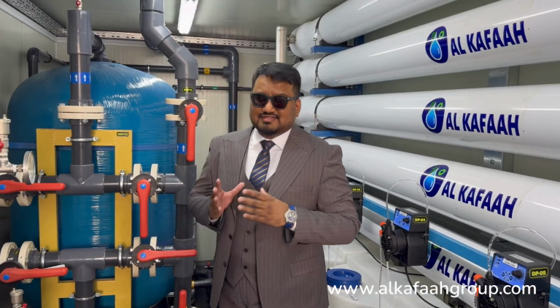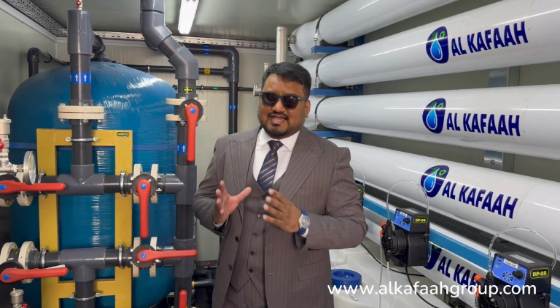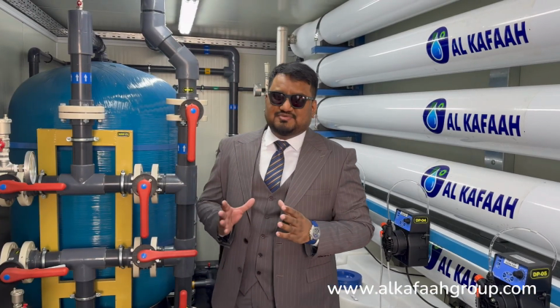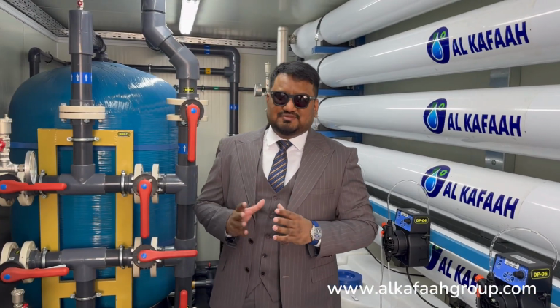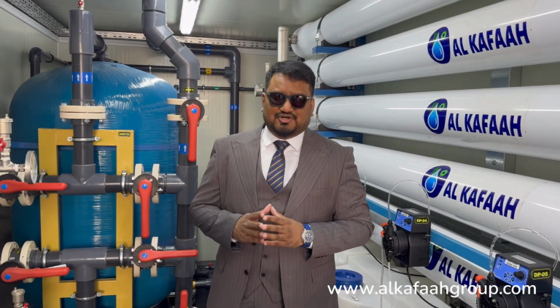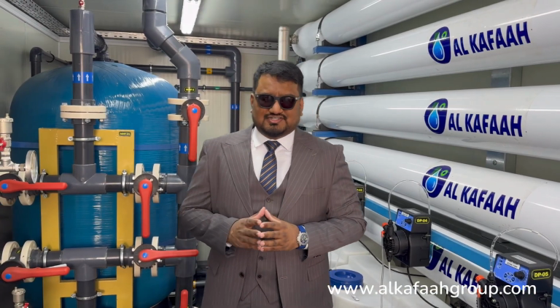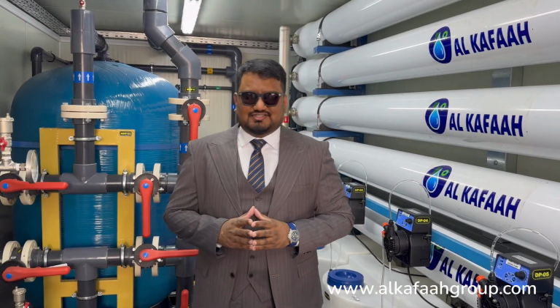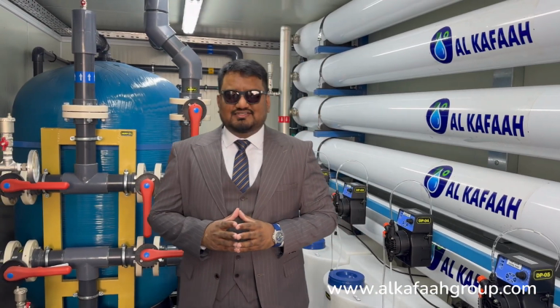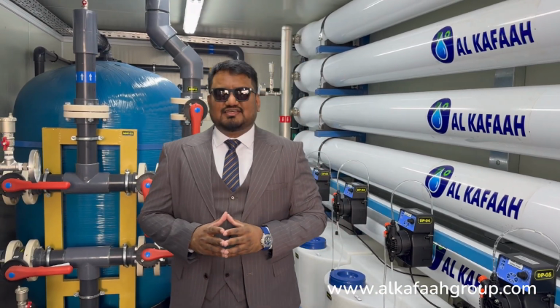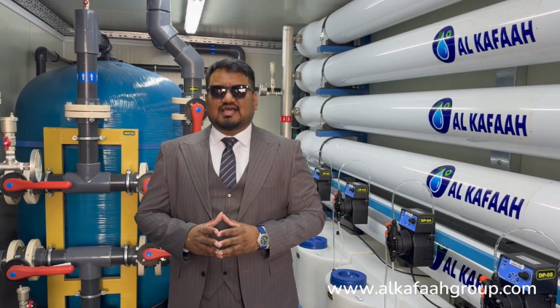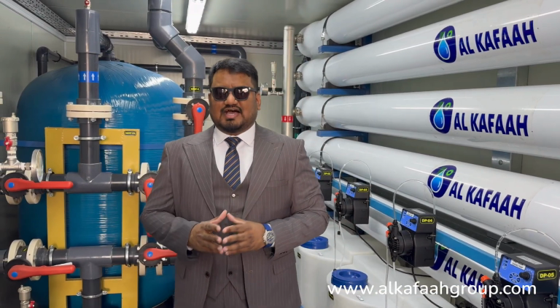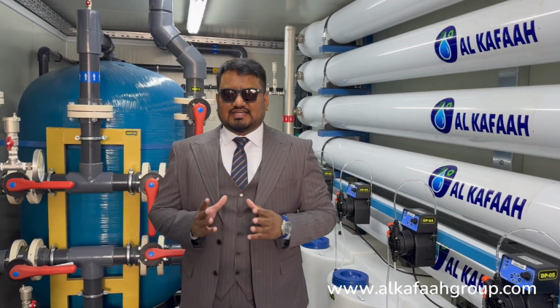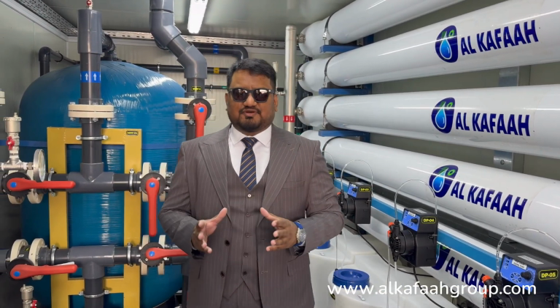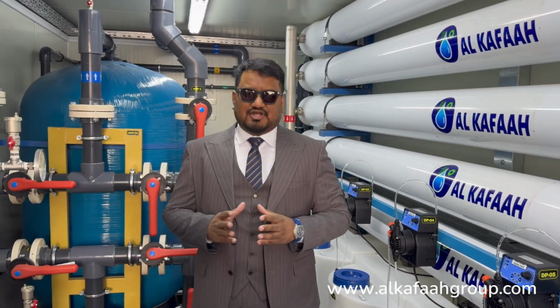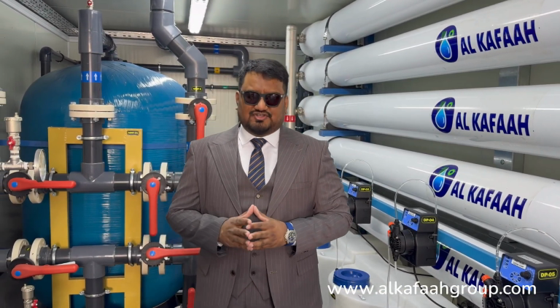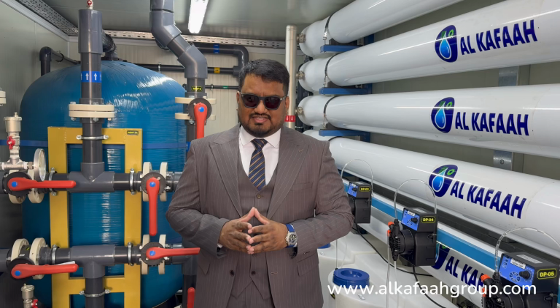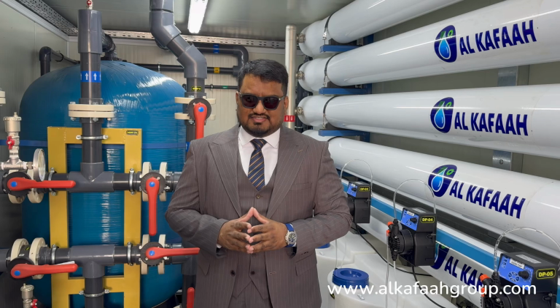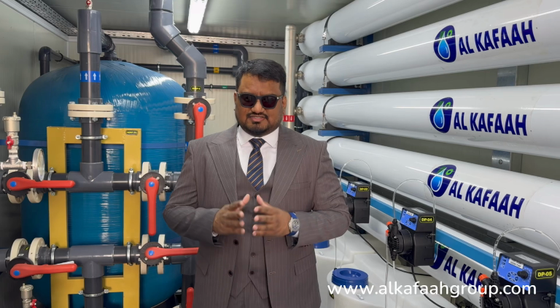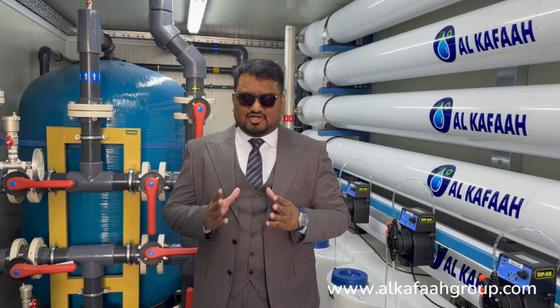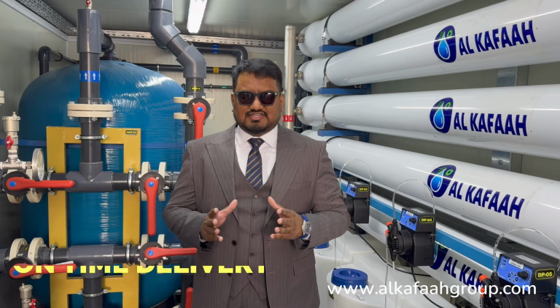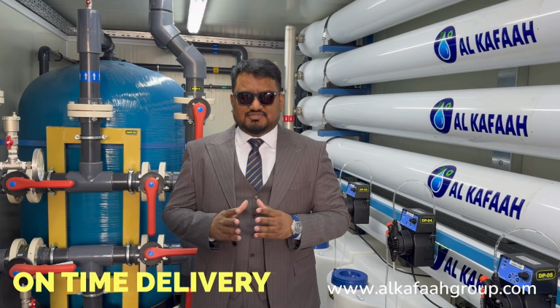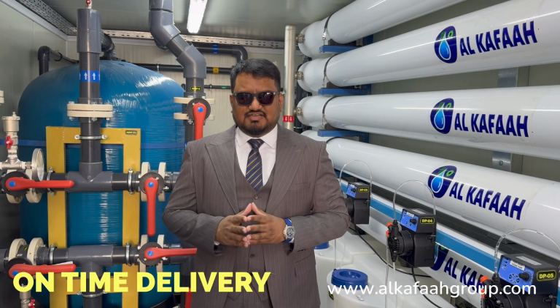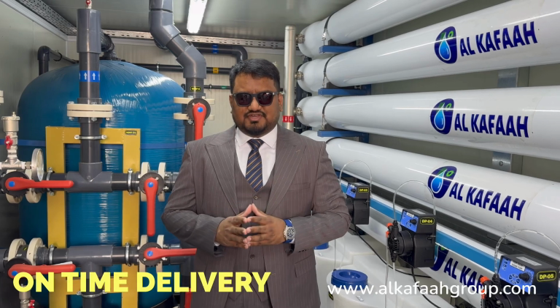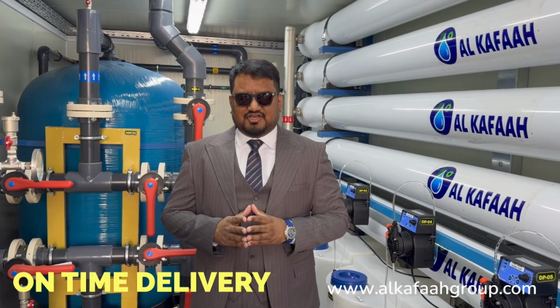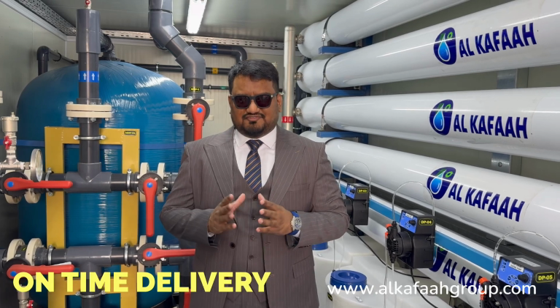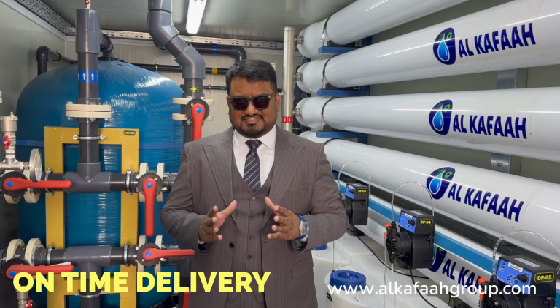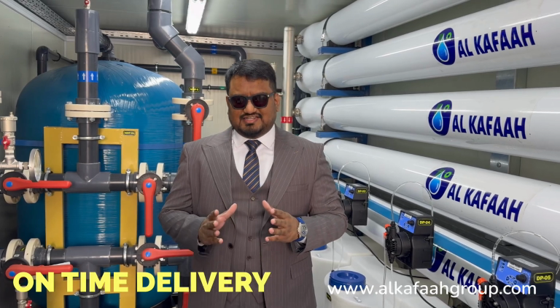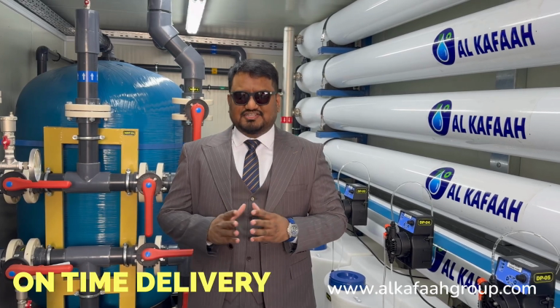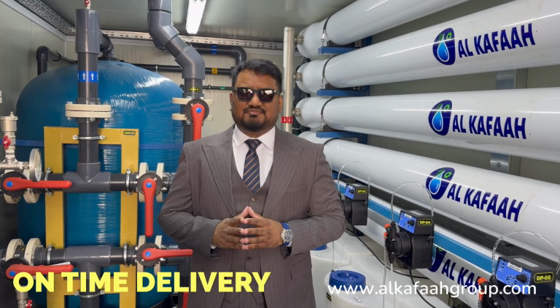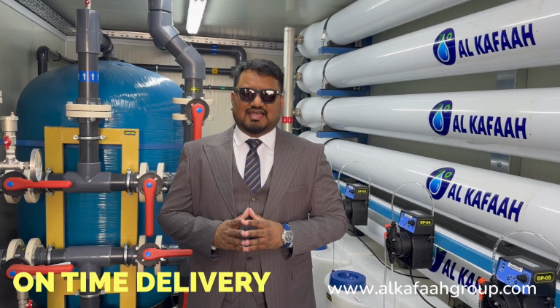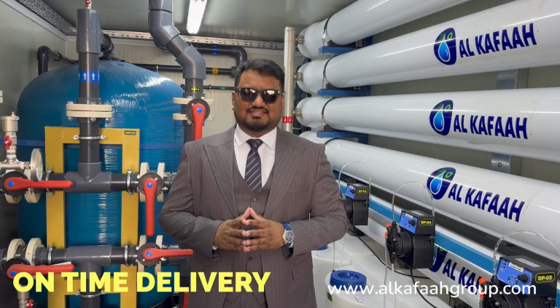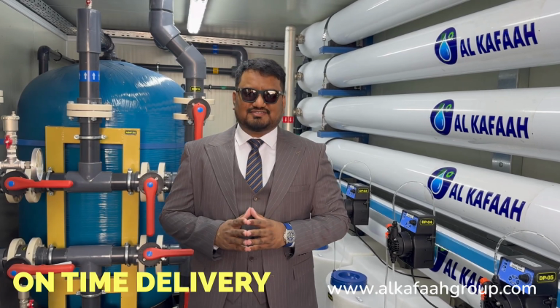Time is important. Alkafar prioritizes on-time delivery of desalination plants.